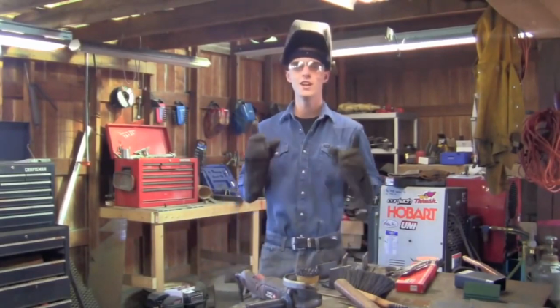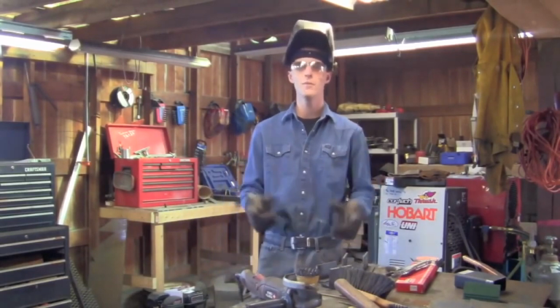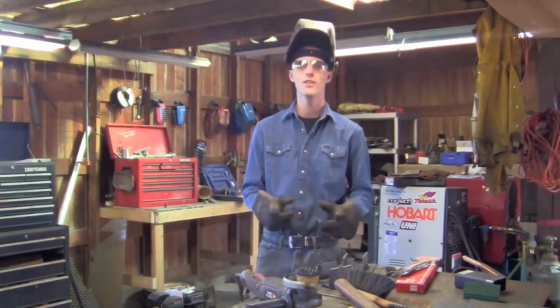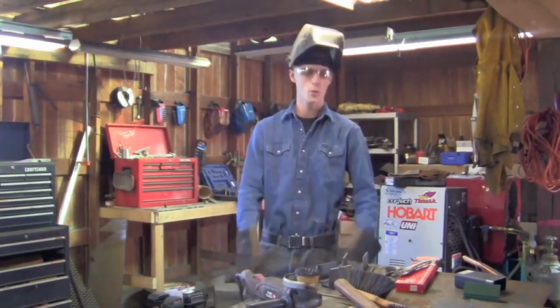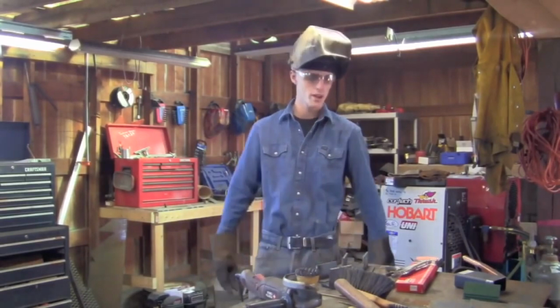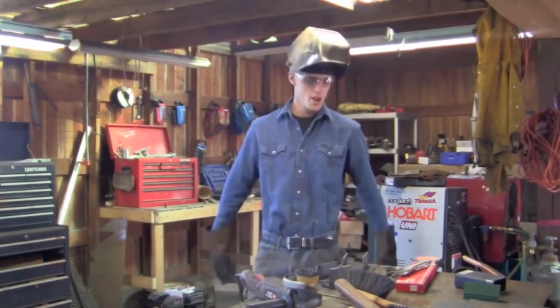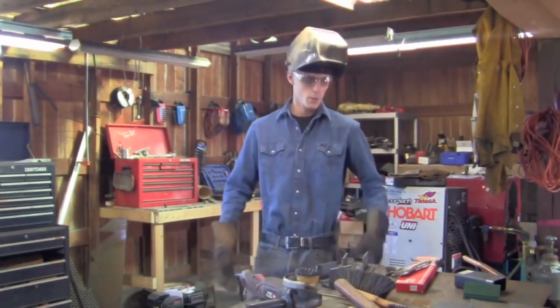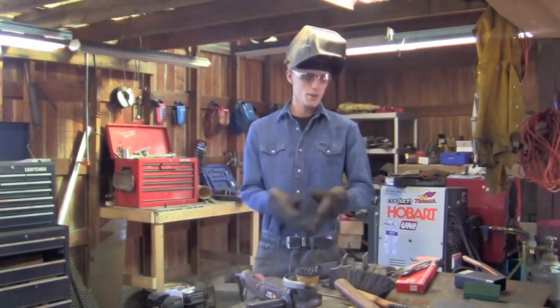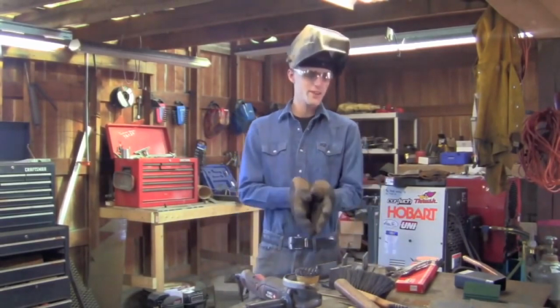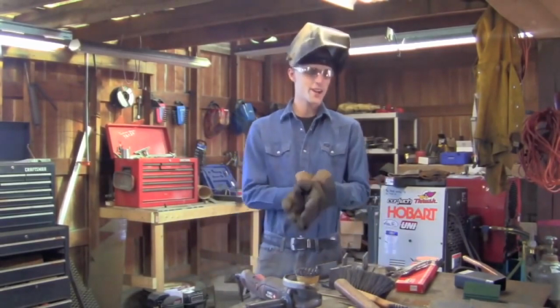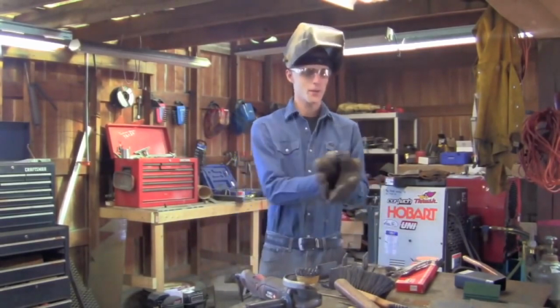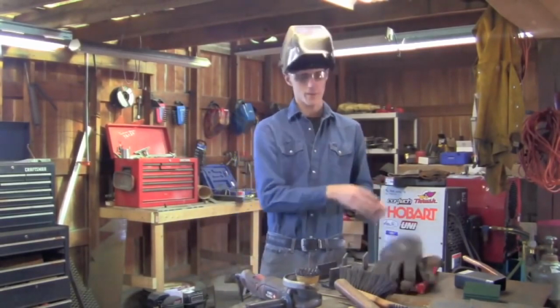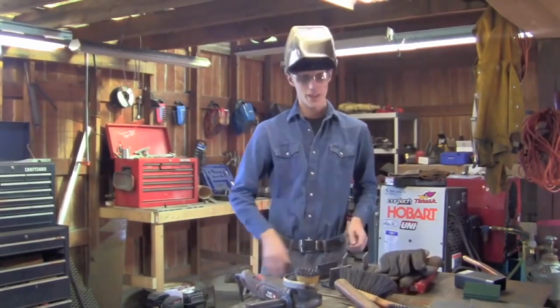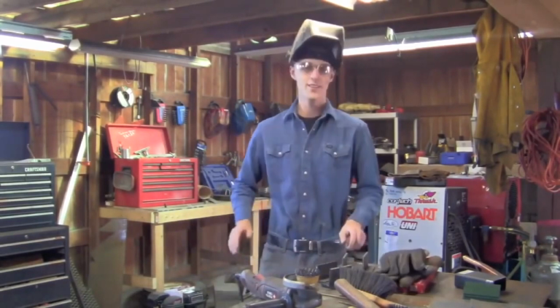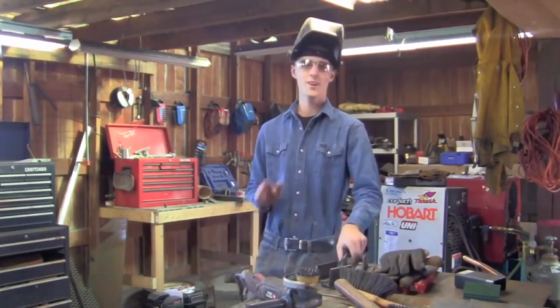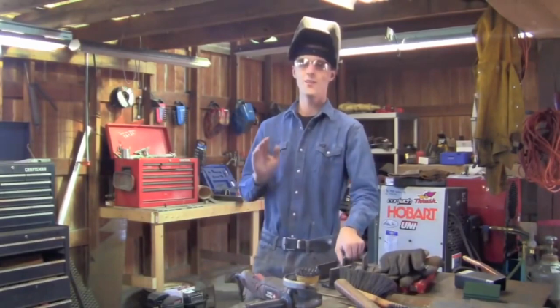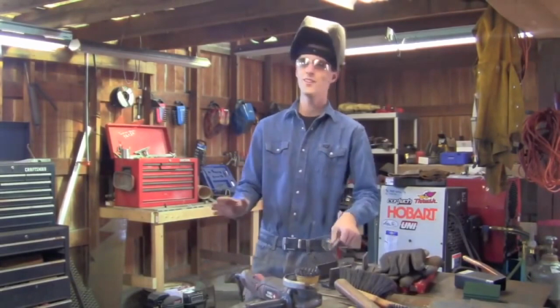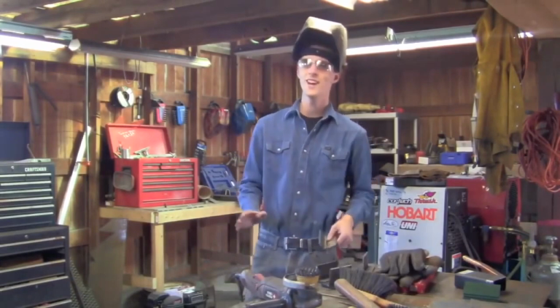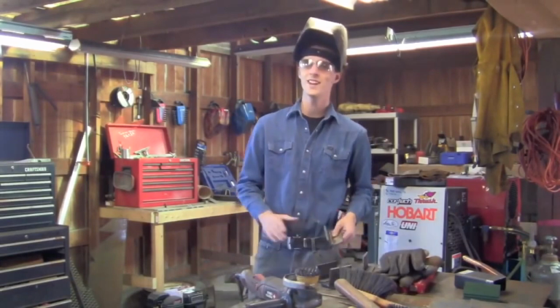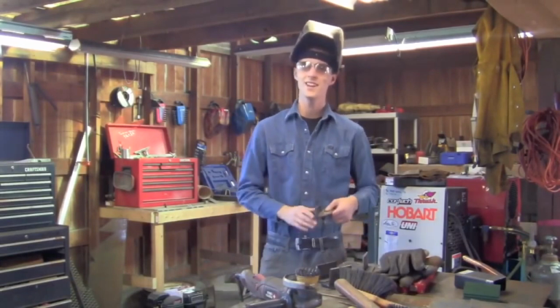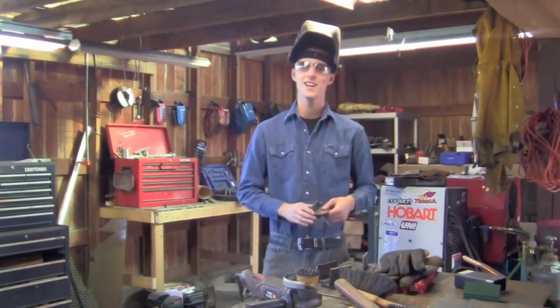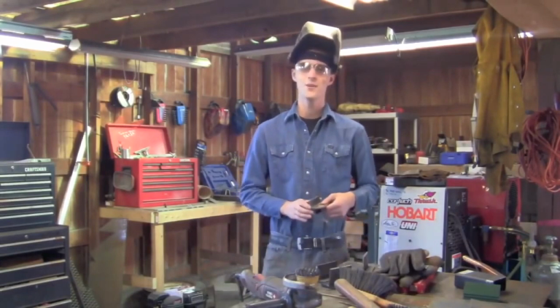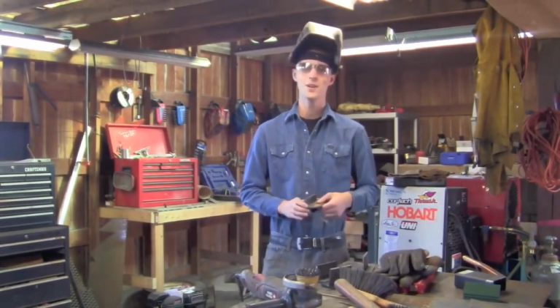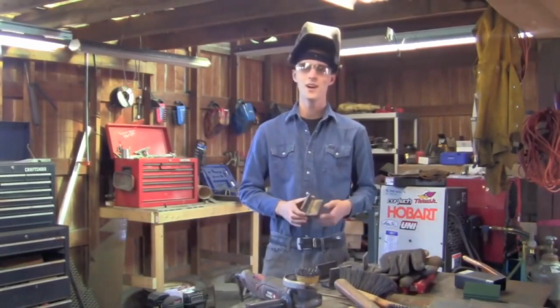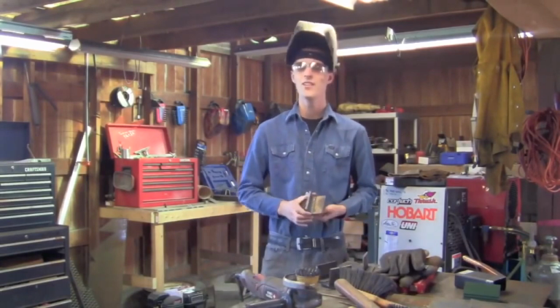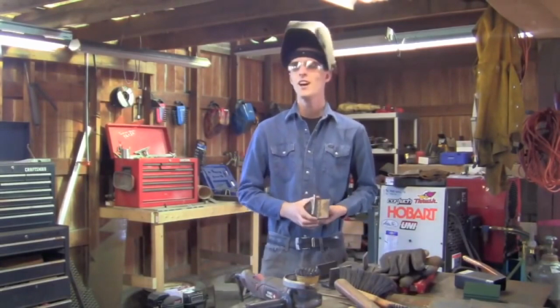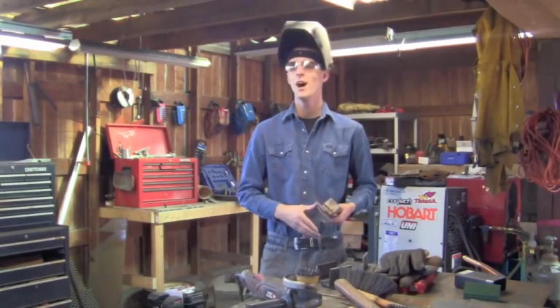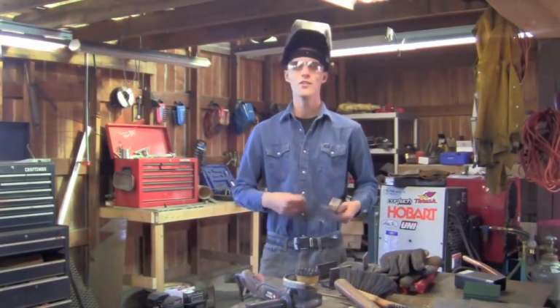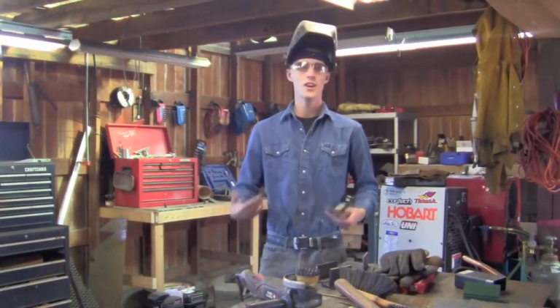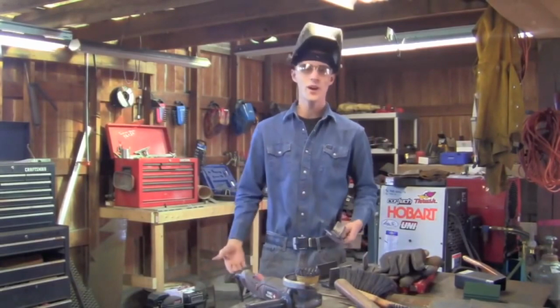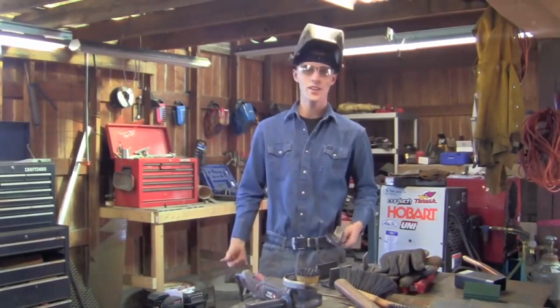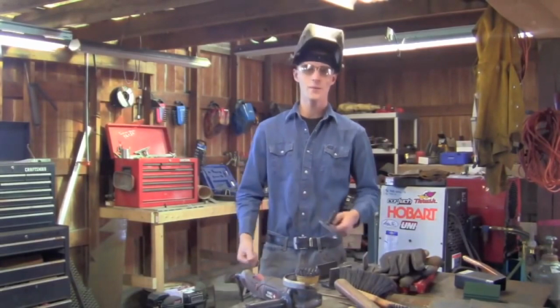So here in episode one we're going to be talking about: is it or is it not a good idea to quench your welds once you're done welding them?